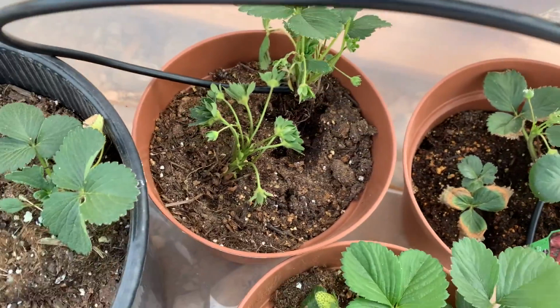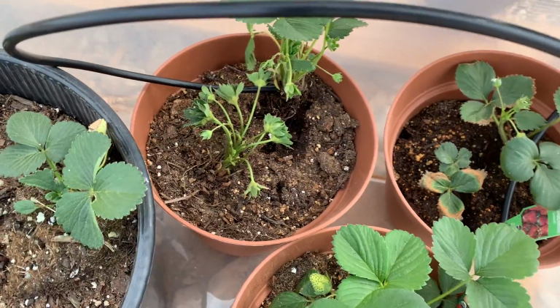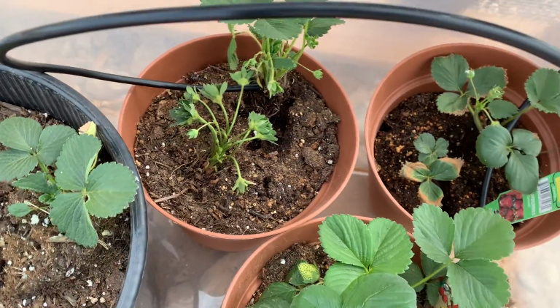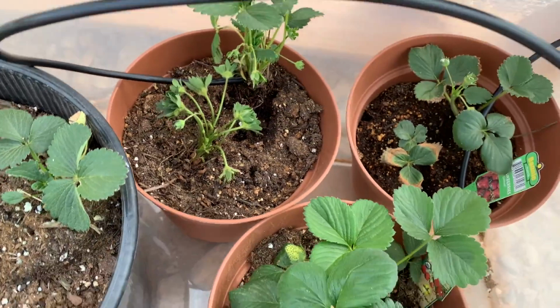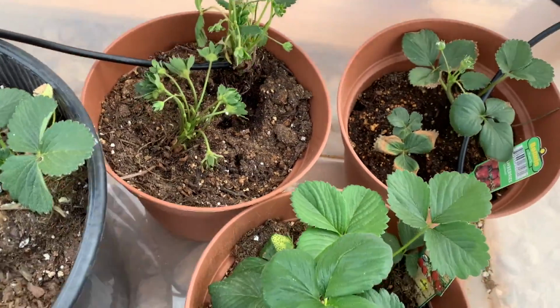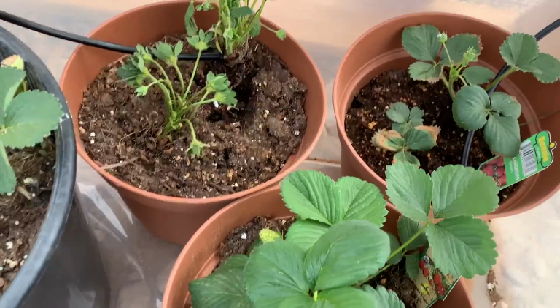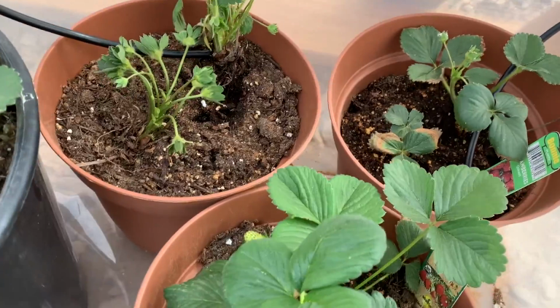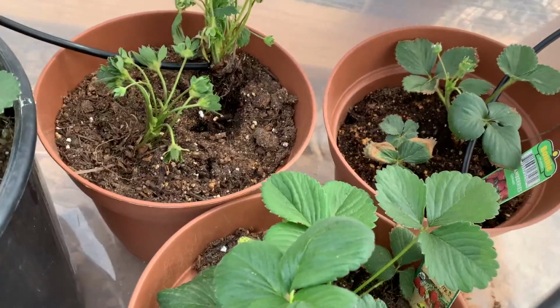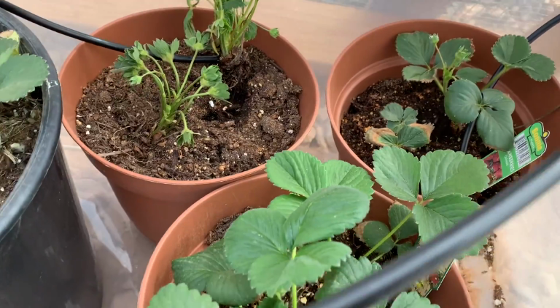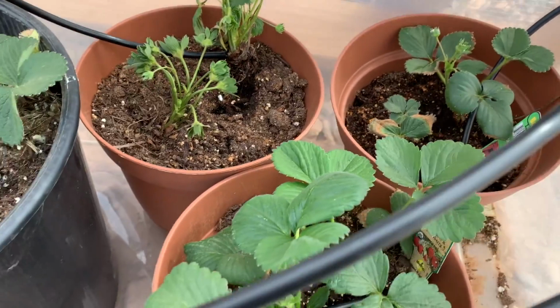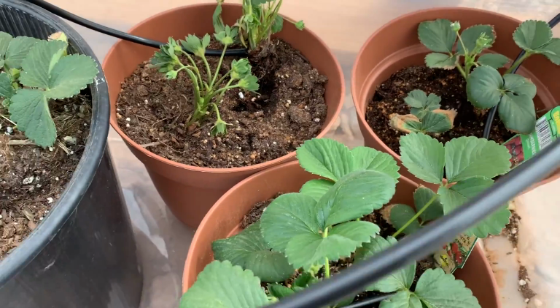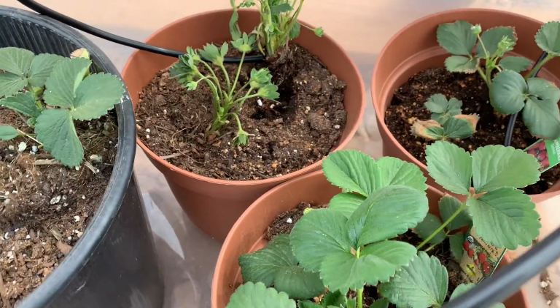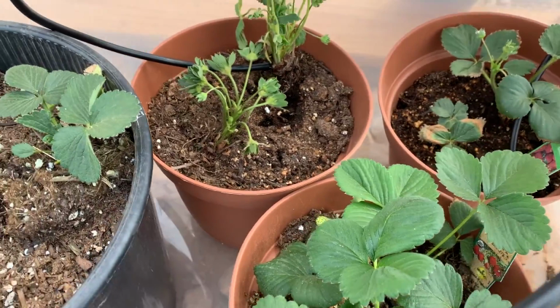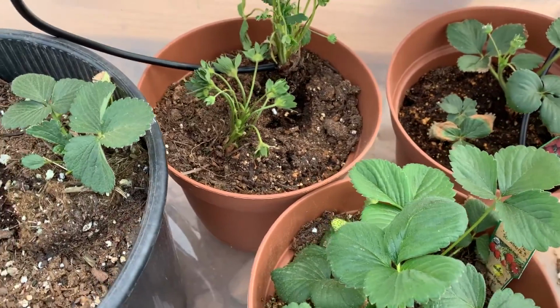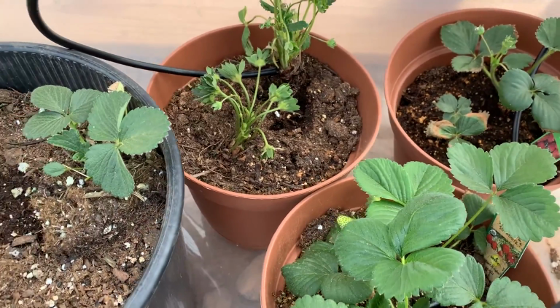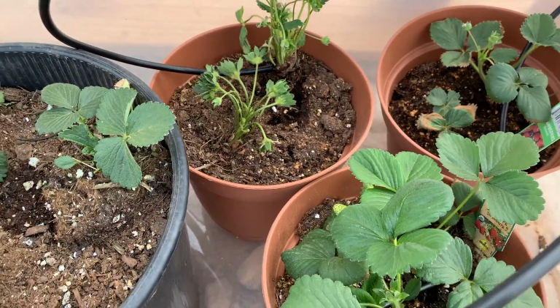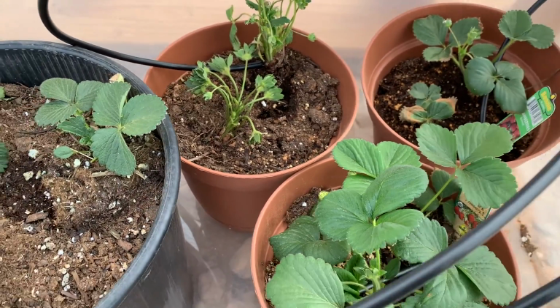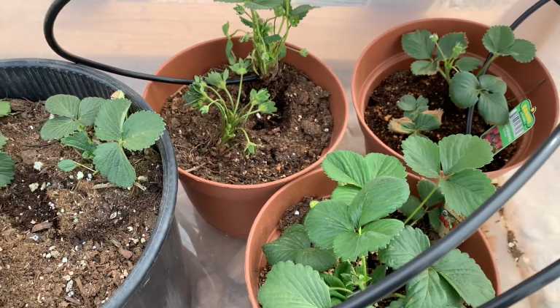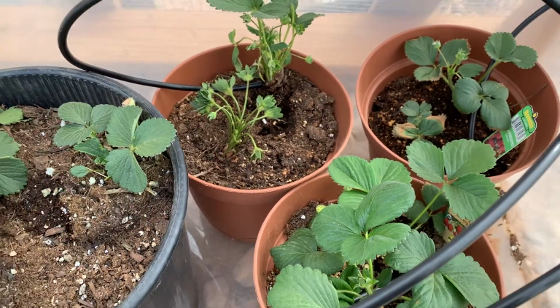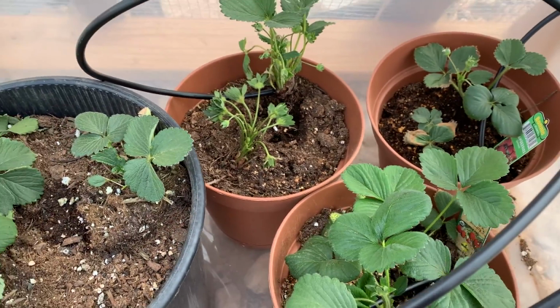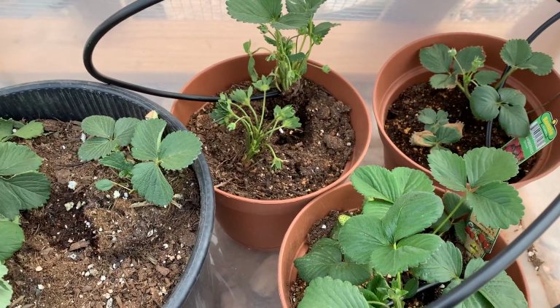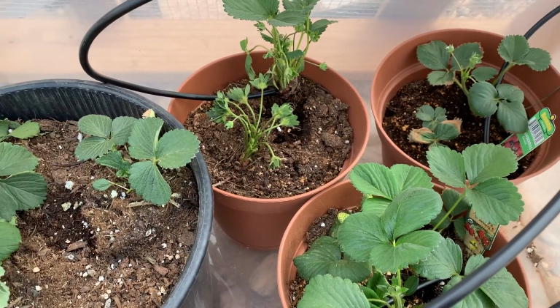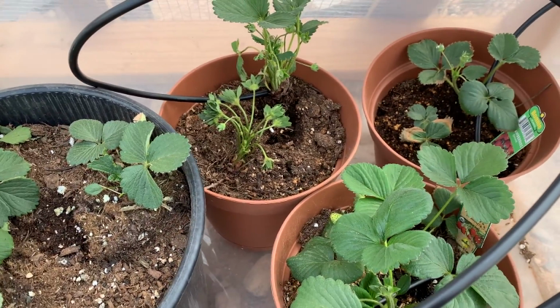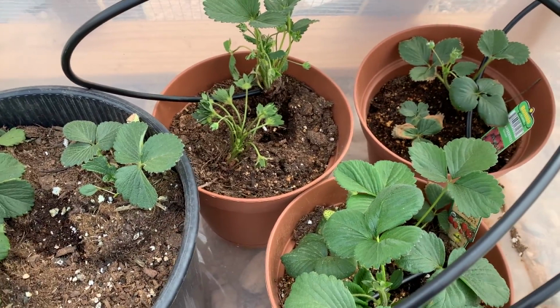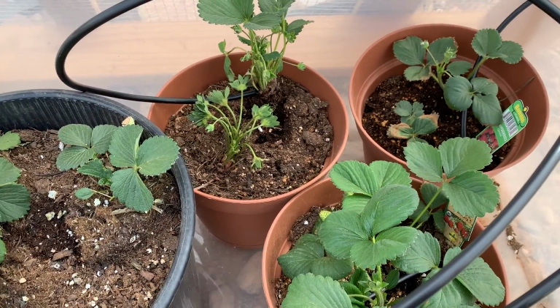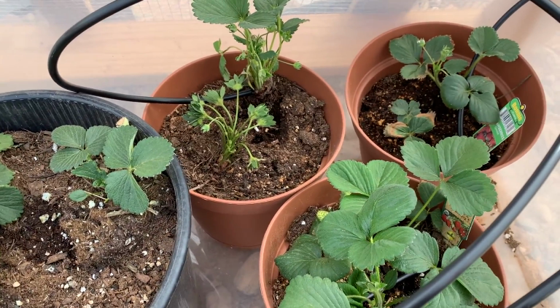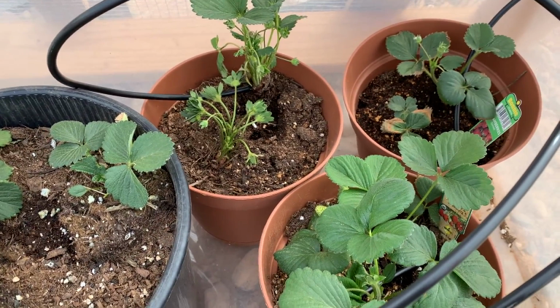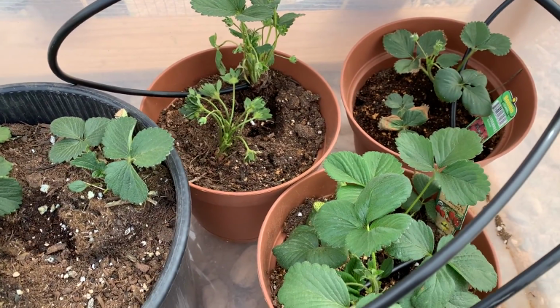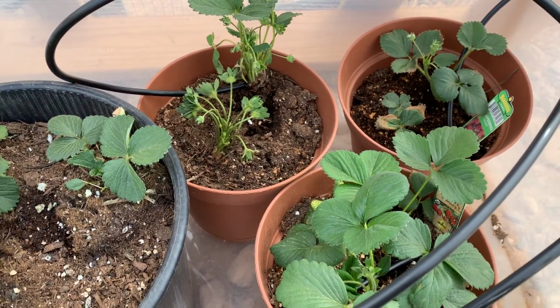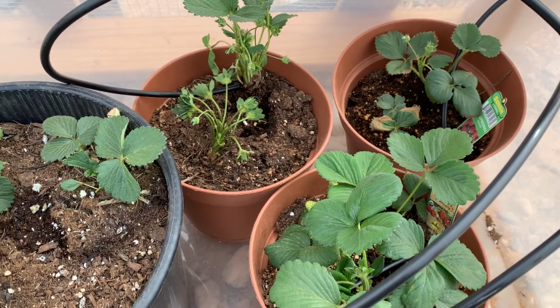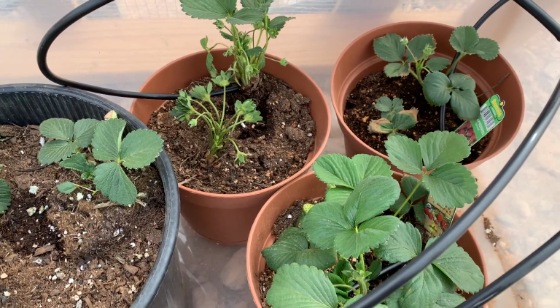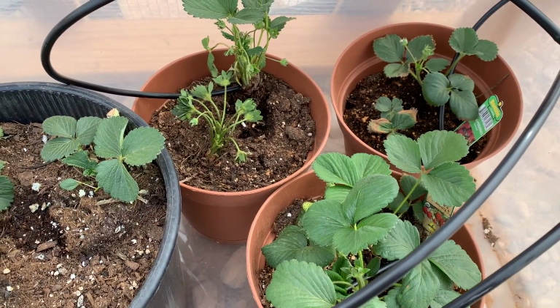Out of all of these, it looks like the Seascape strawberries are doing the best for me.